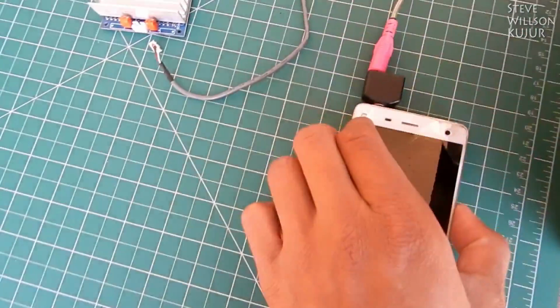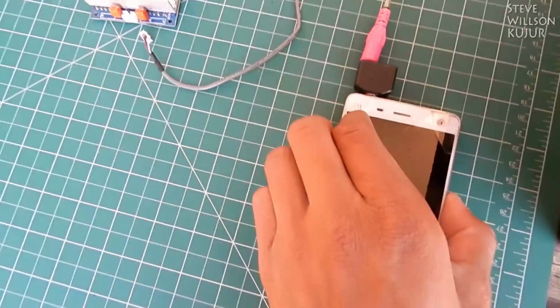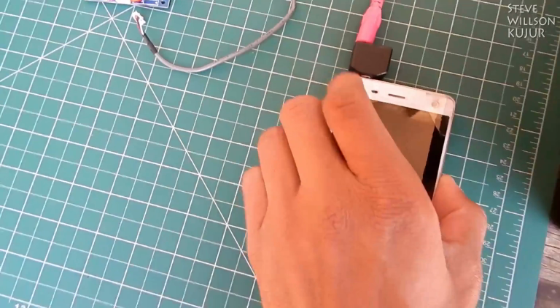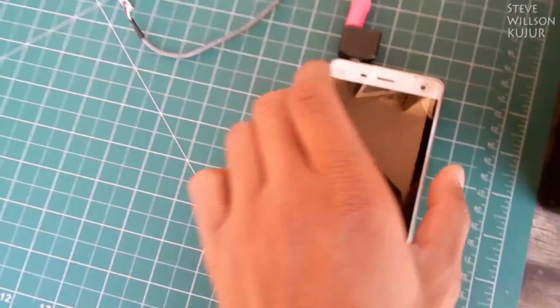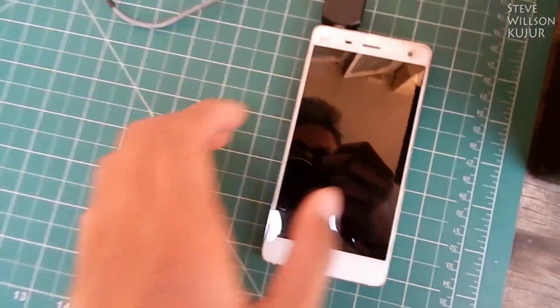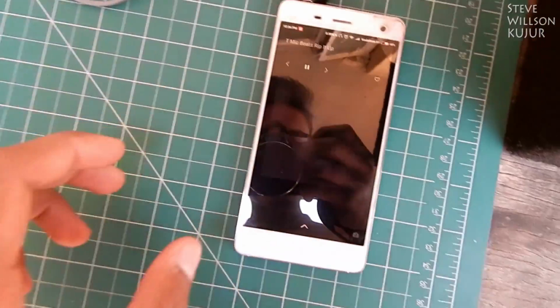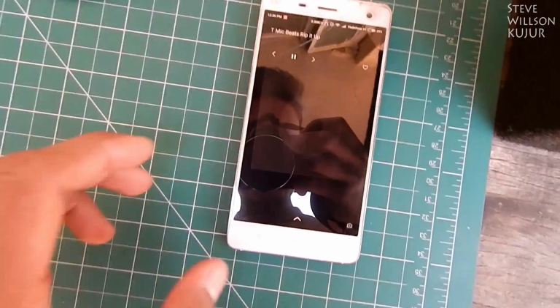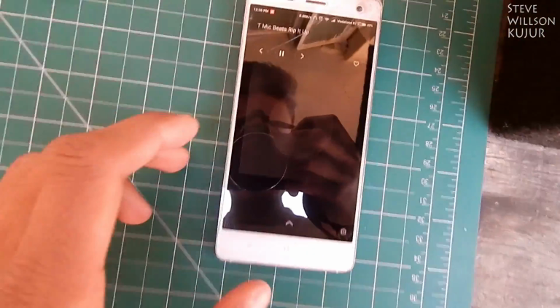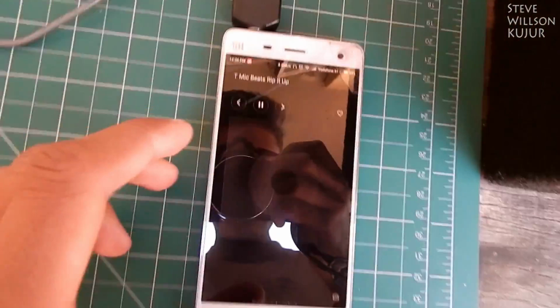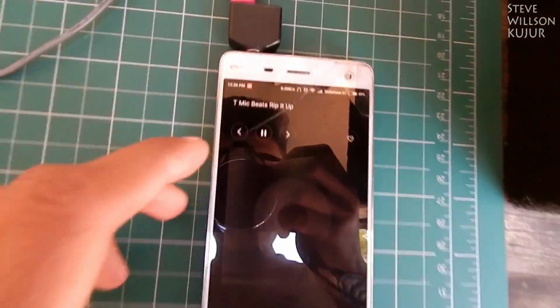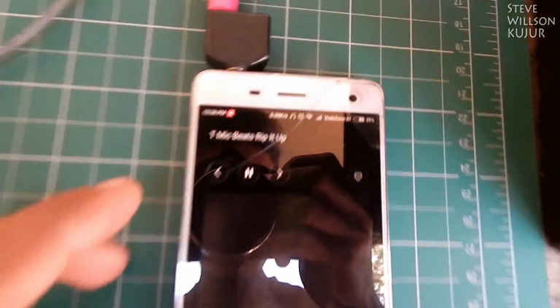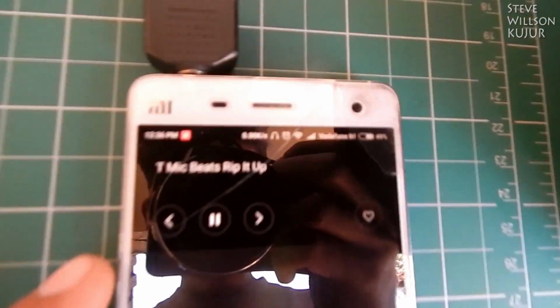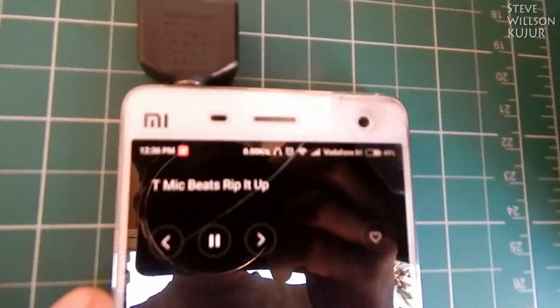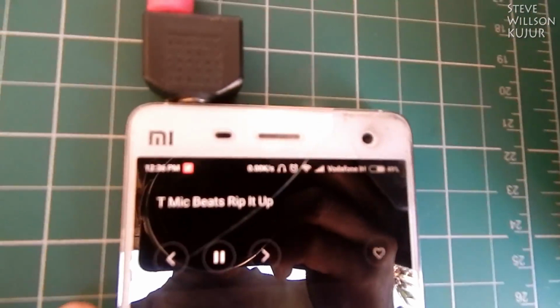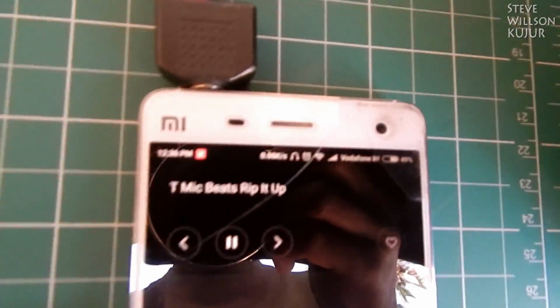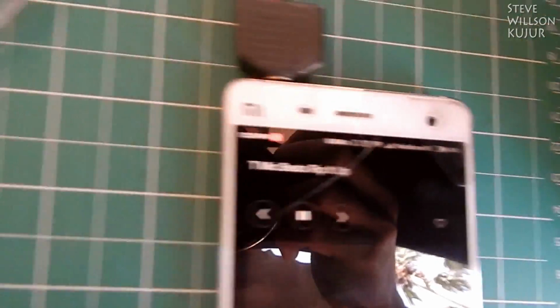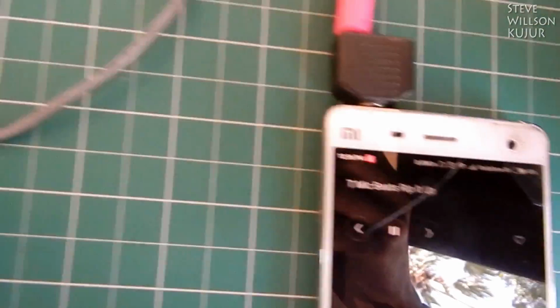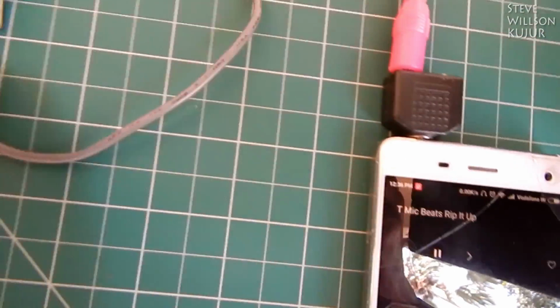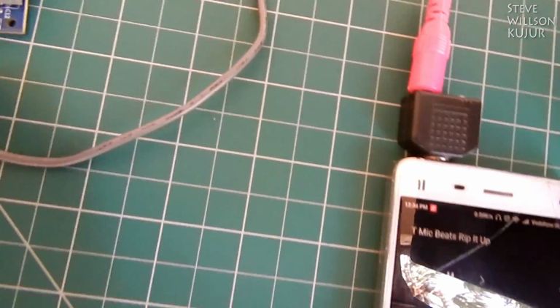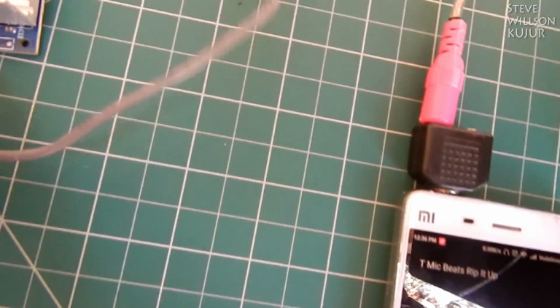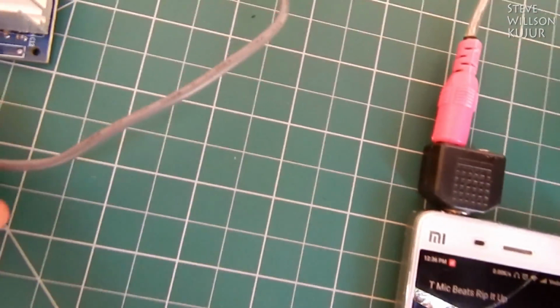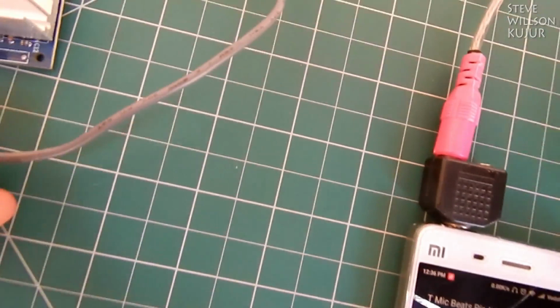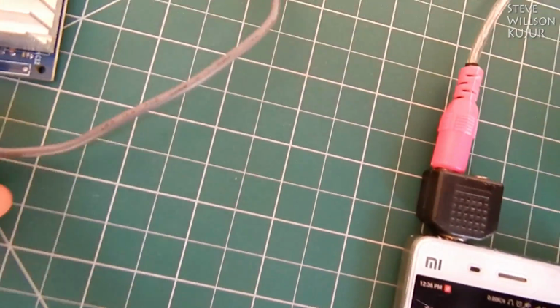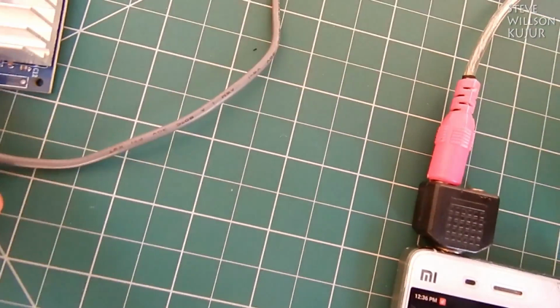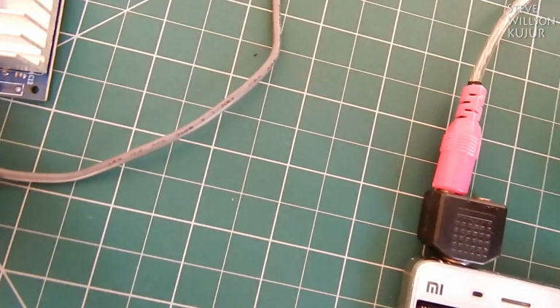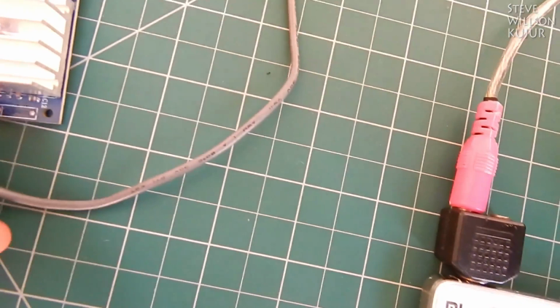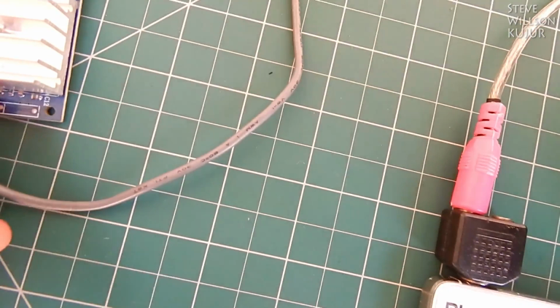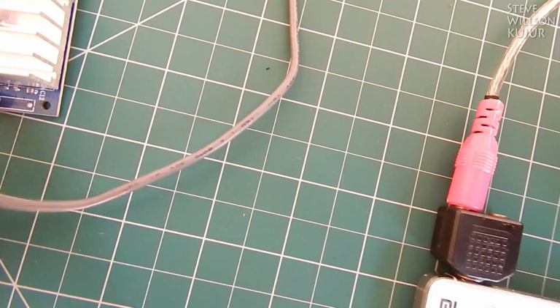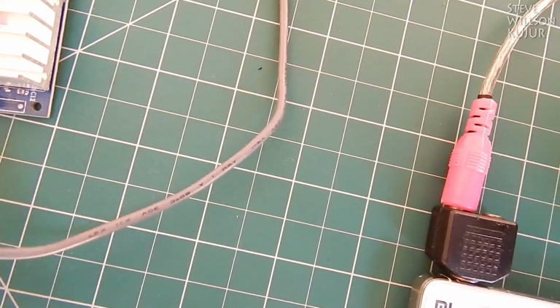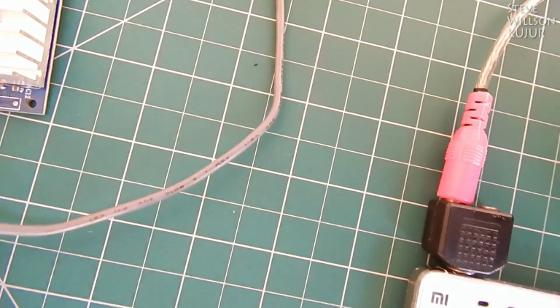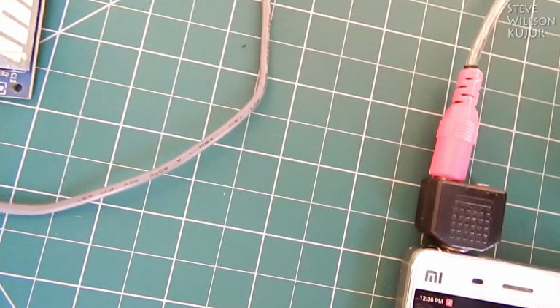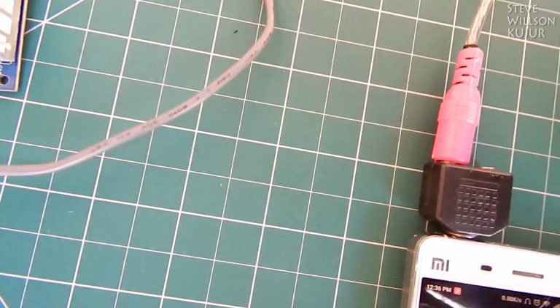I'm going to play some music — it's T-Mic Beats One. Let's quickly connect this input wire.